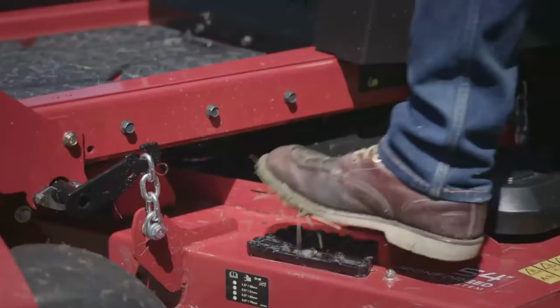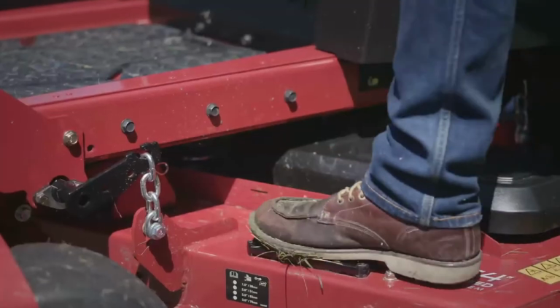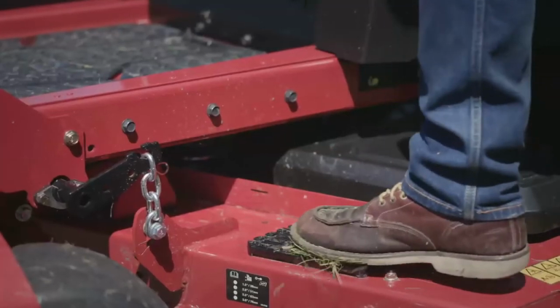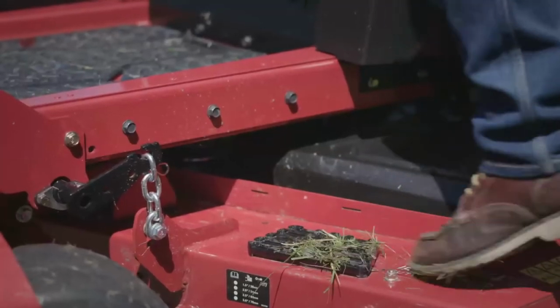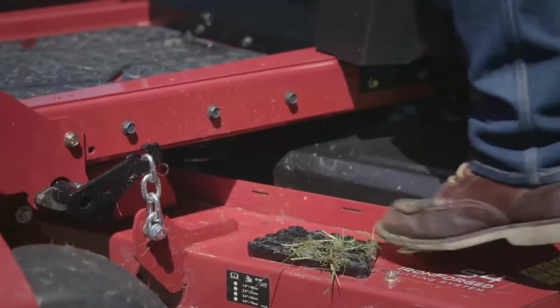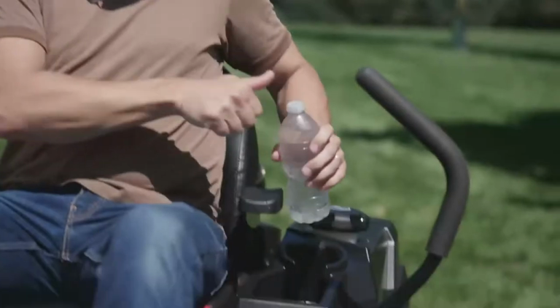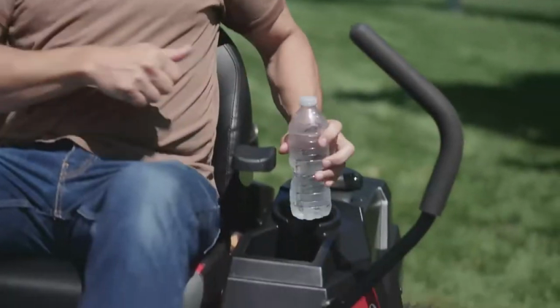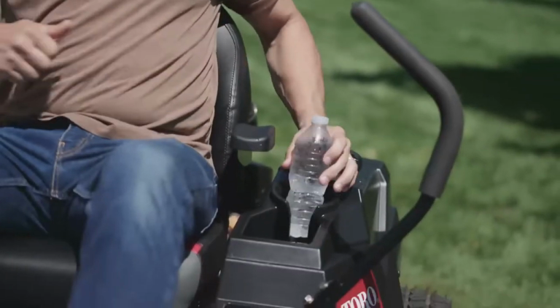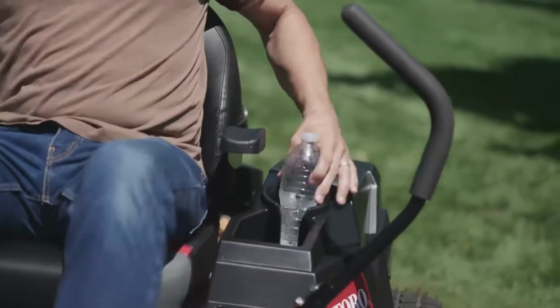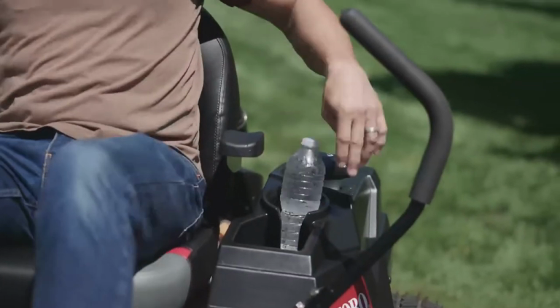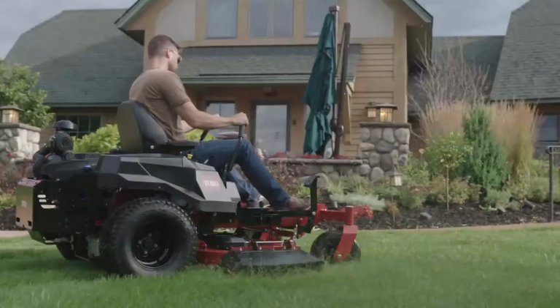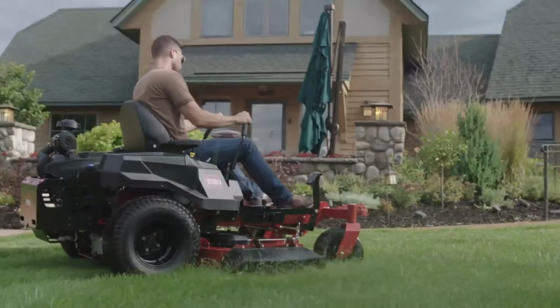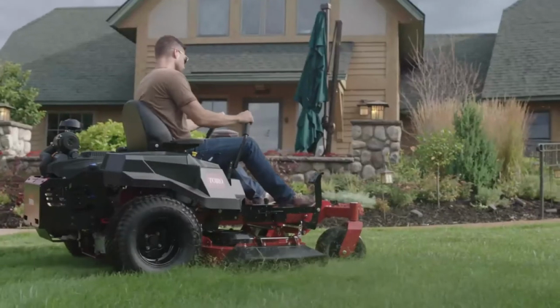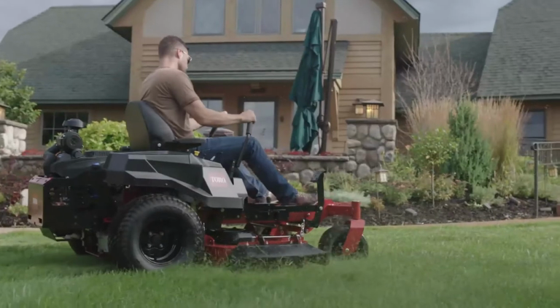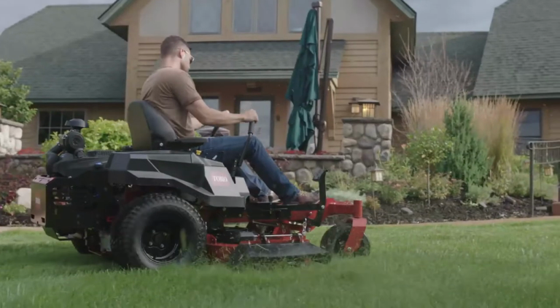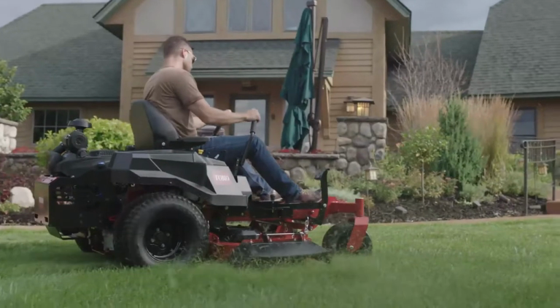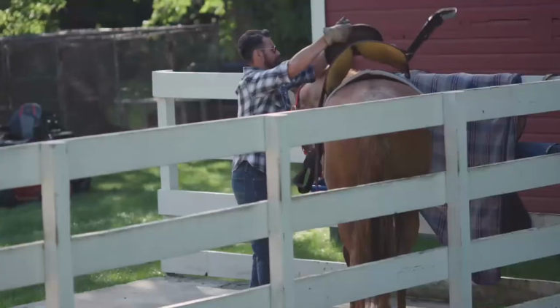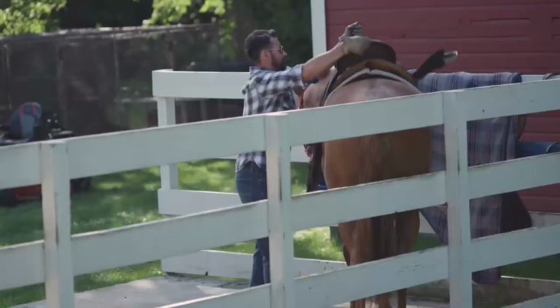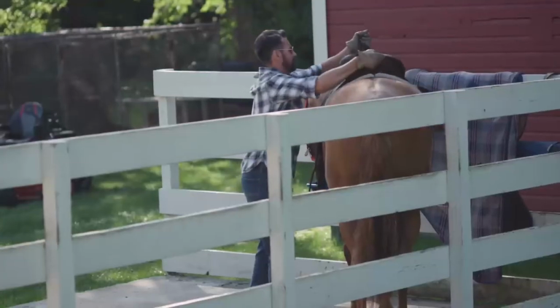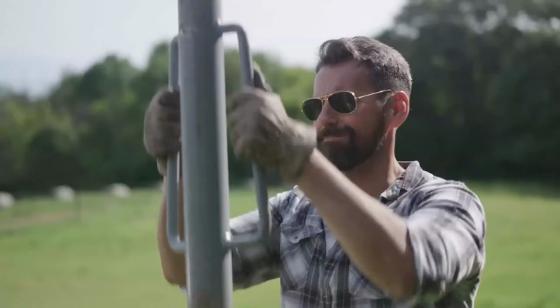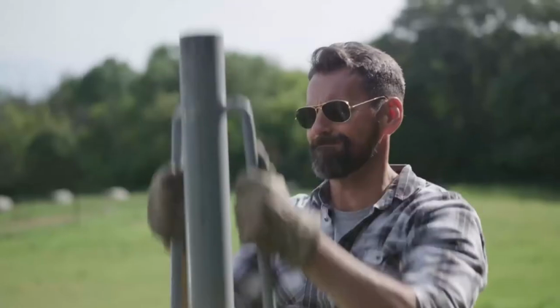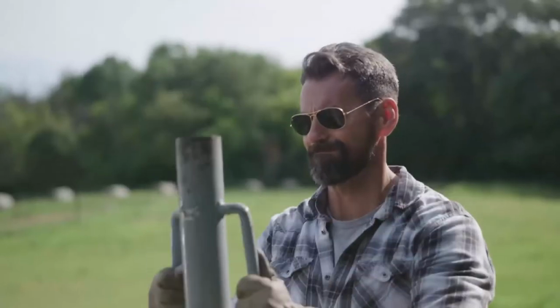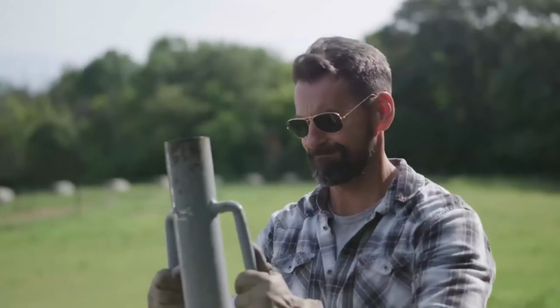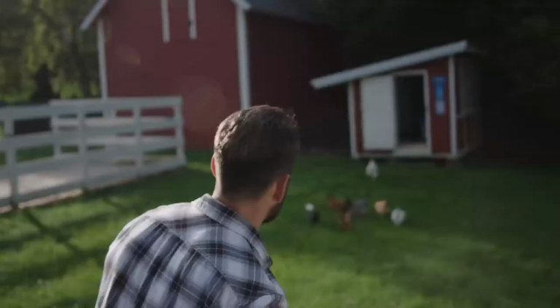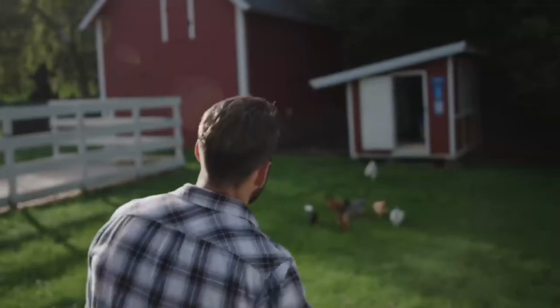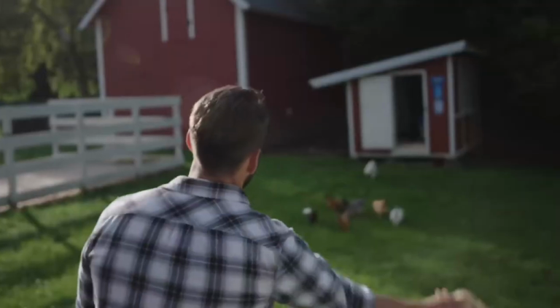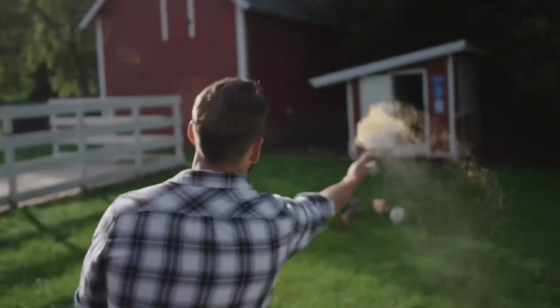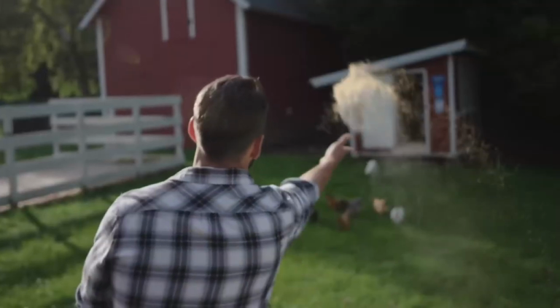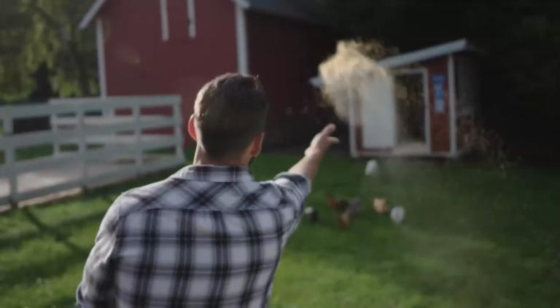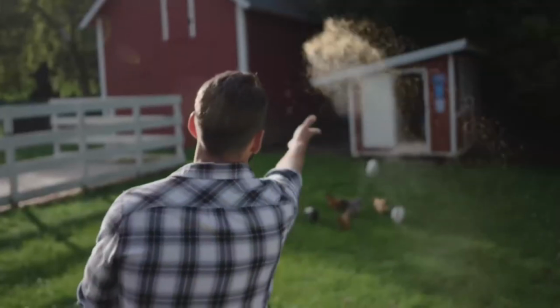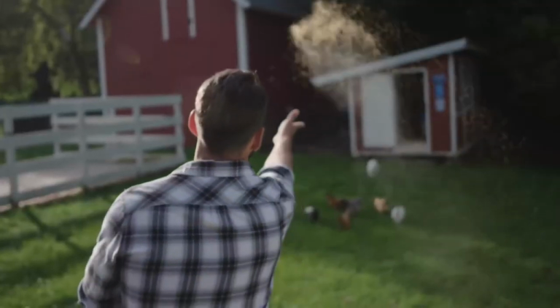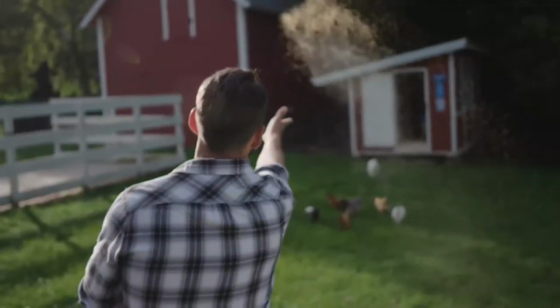Each element, every detail, serves a purpose. And Toro knows that you already have enough on your plate.